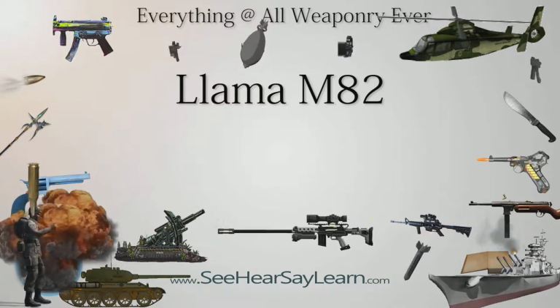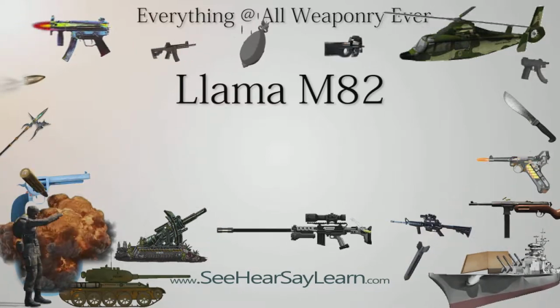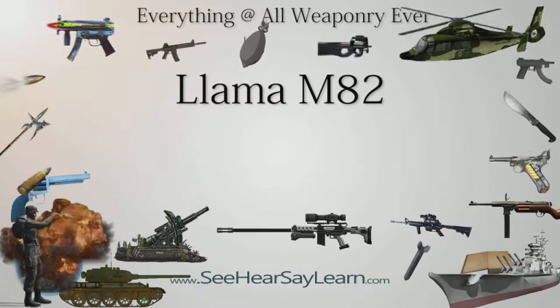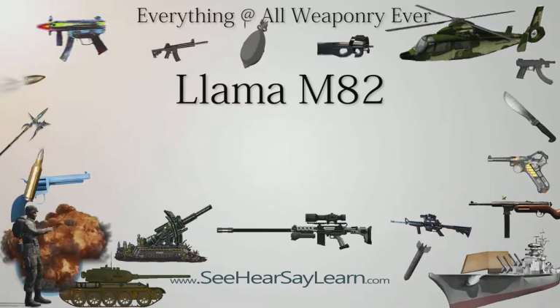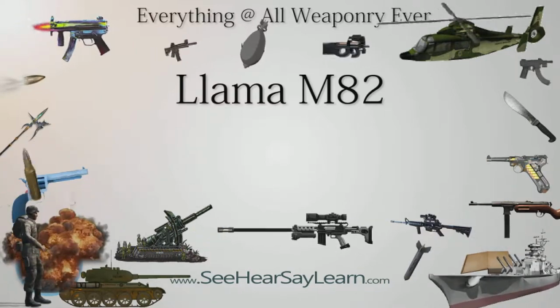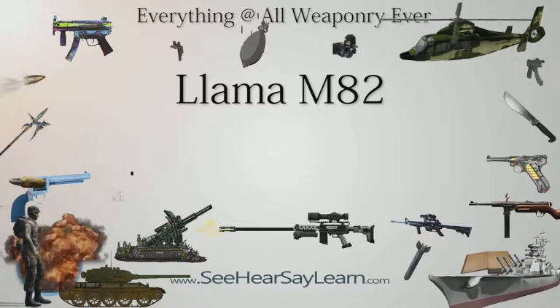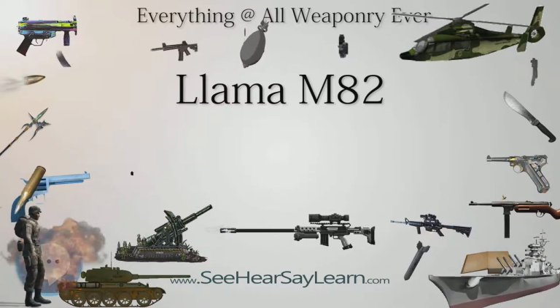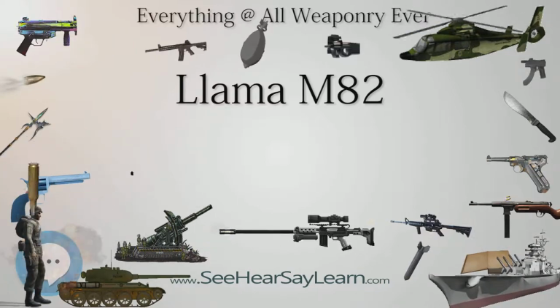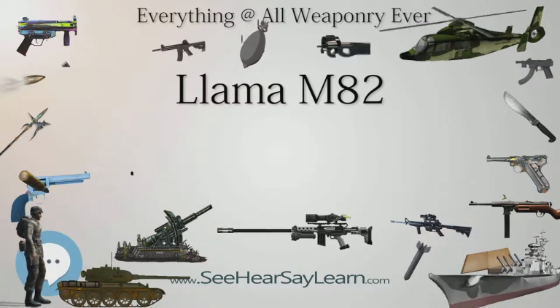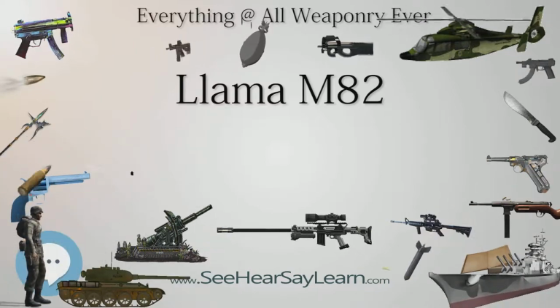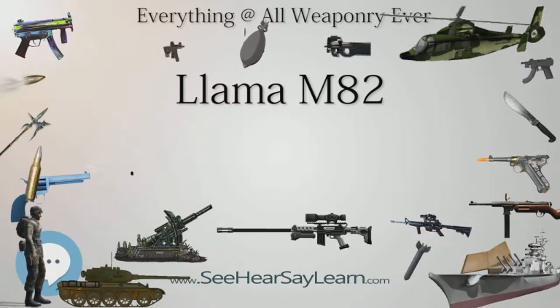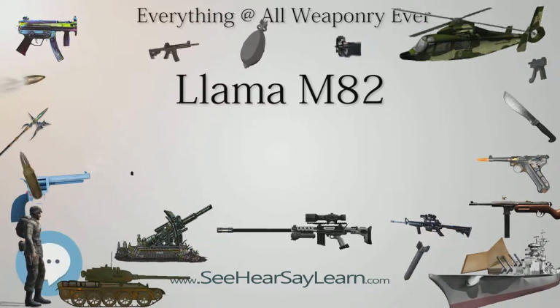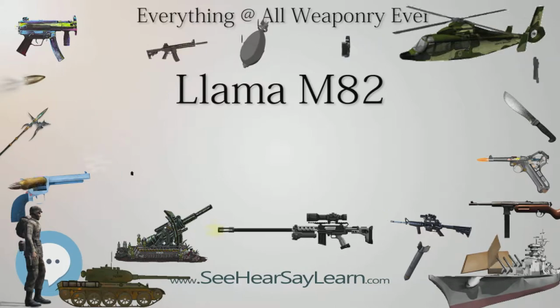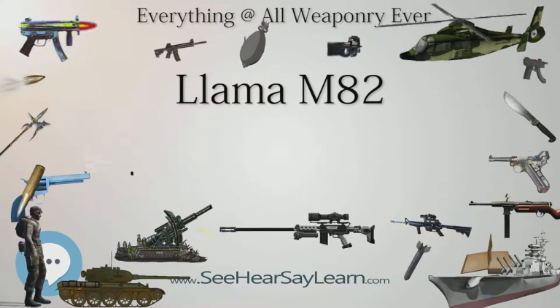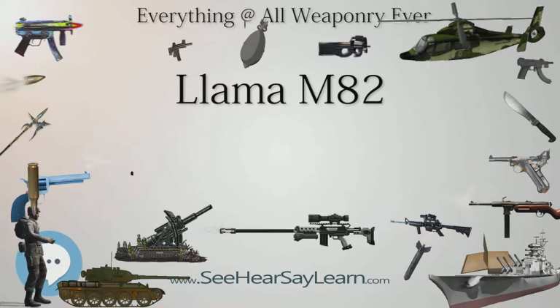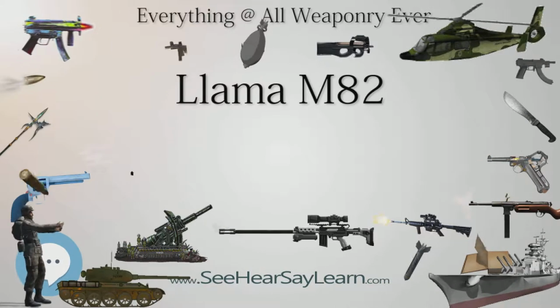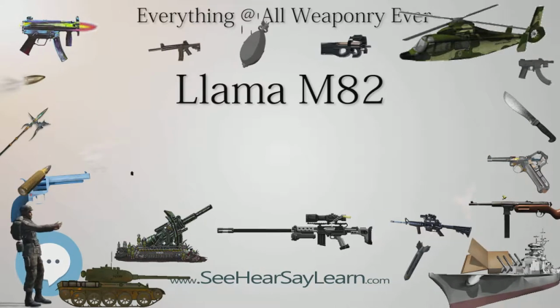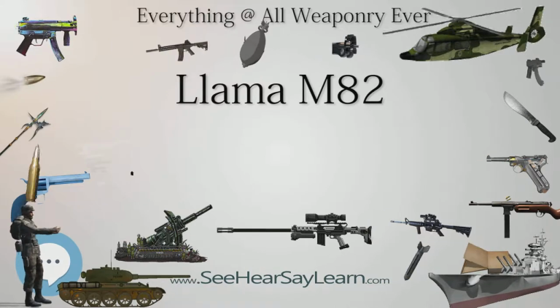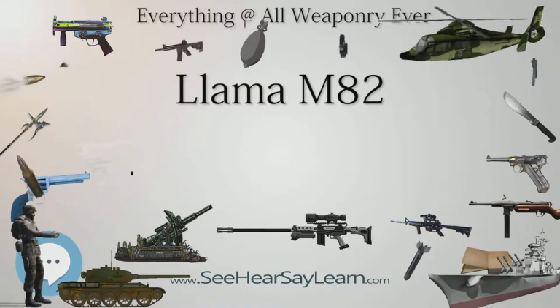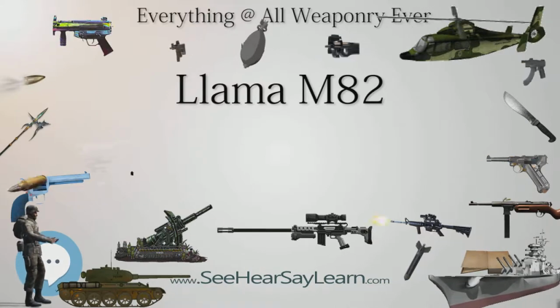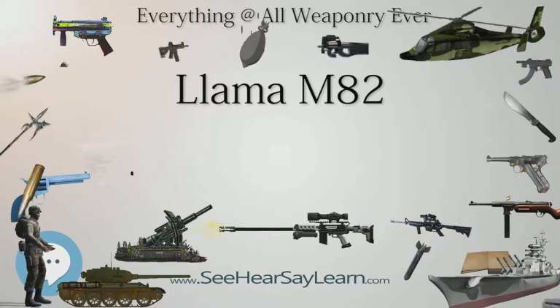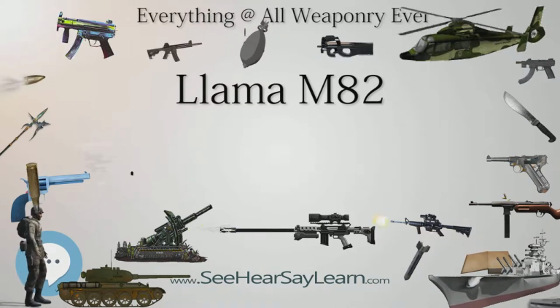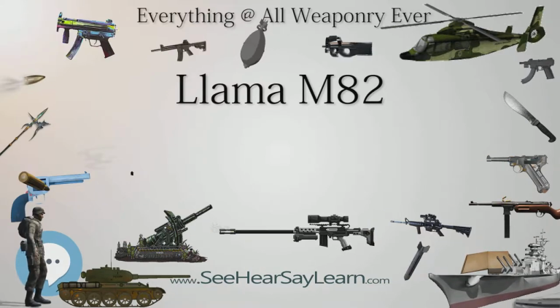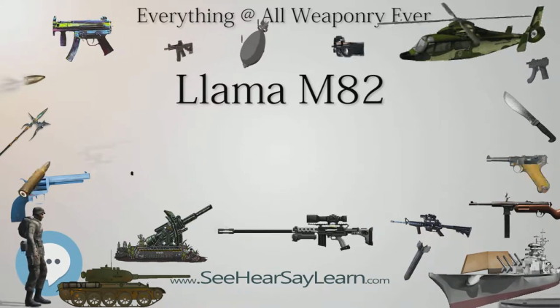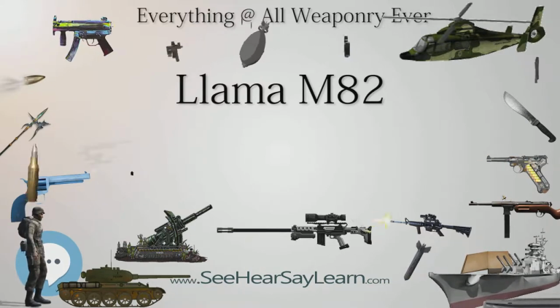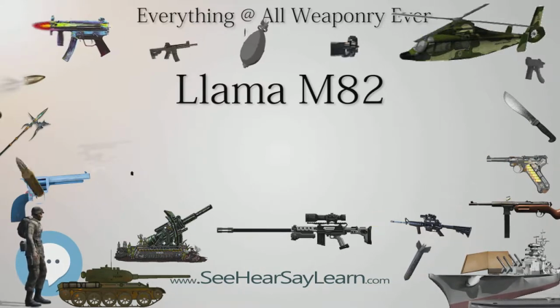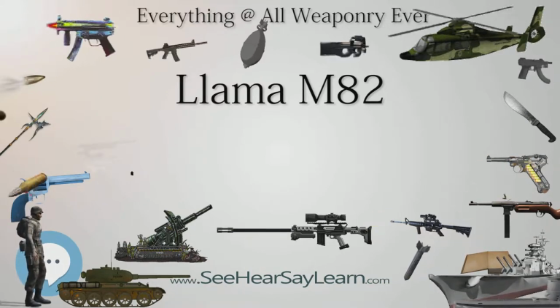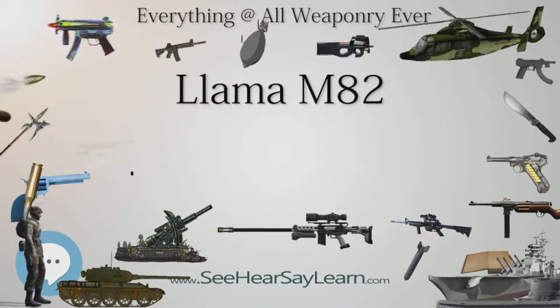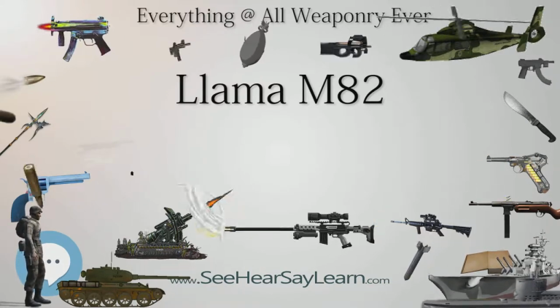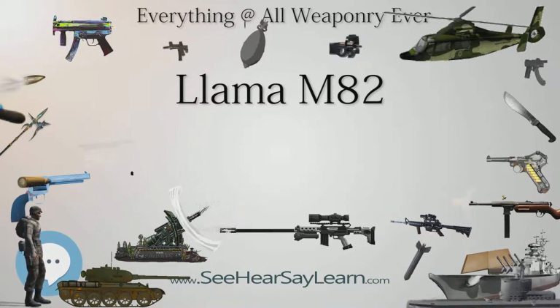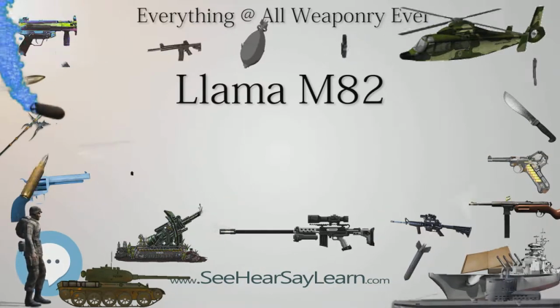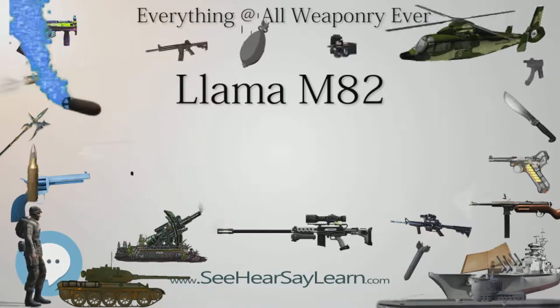Service history: in service 1987, used by the Spanish Armed Forces.